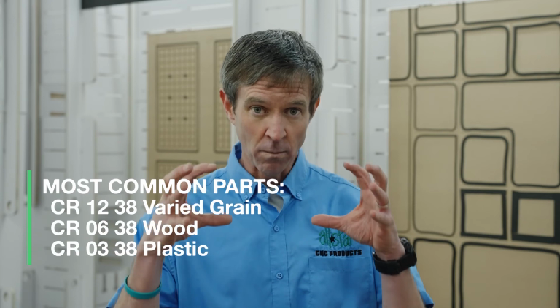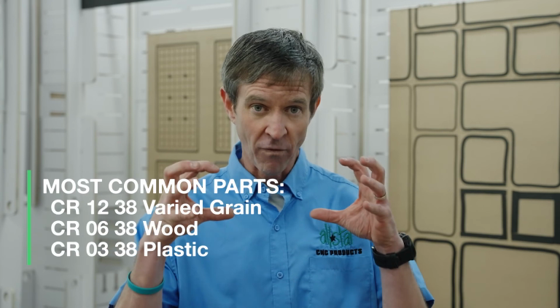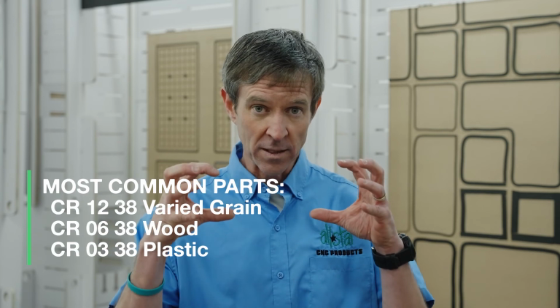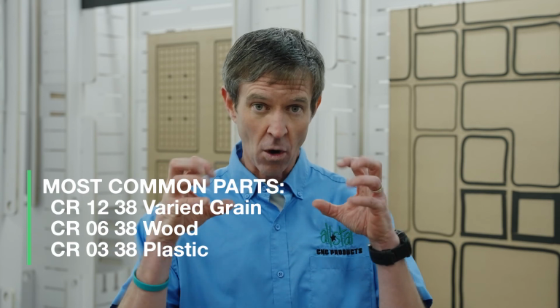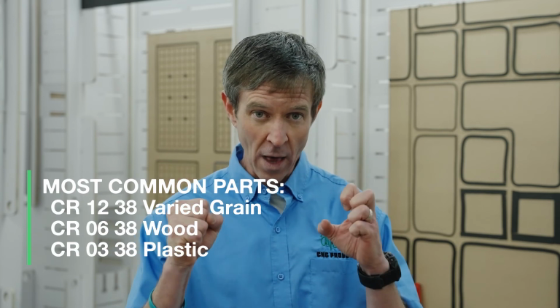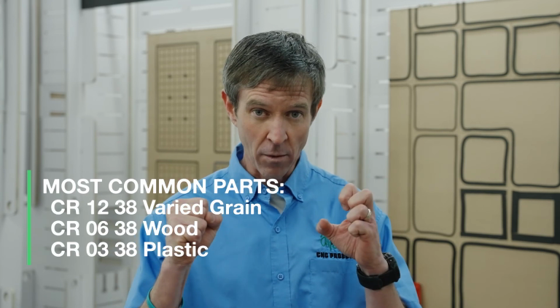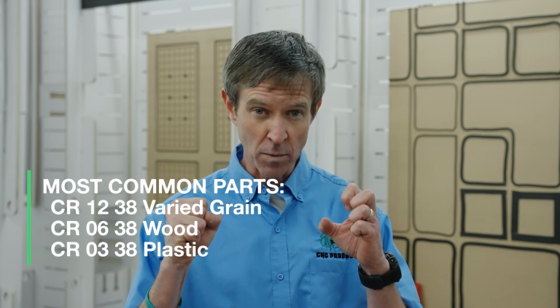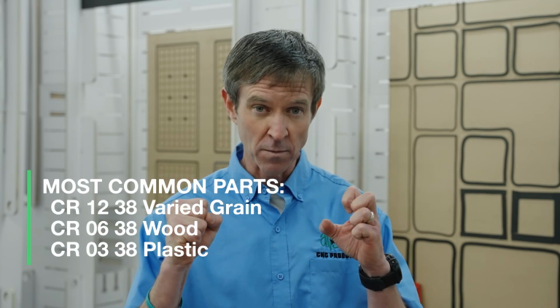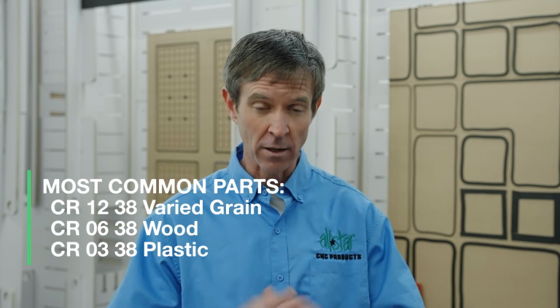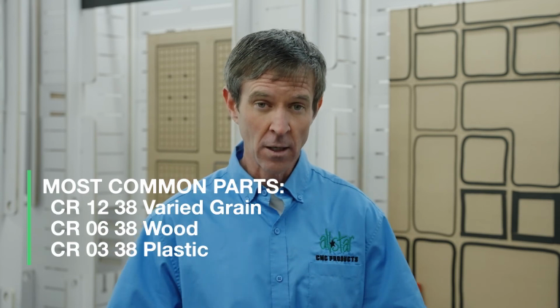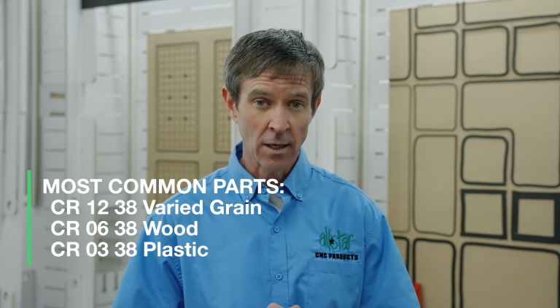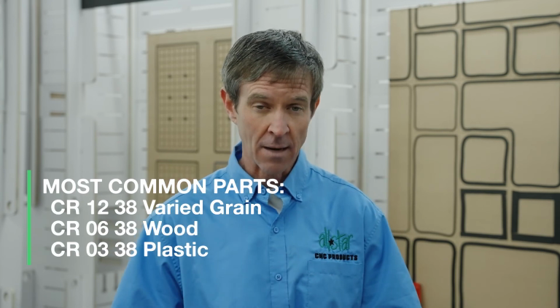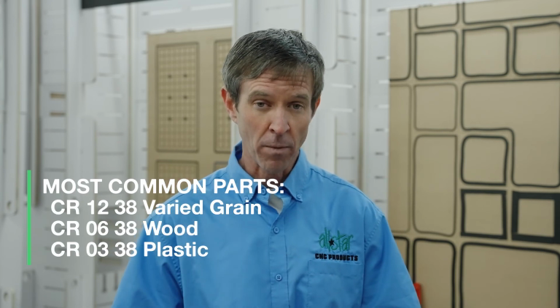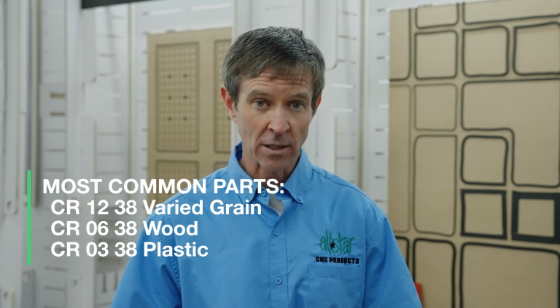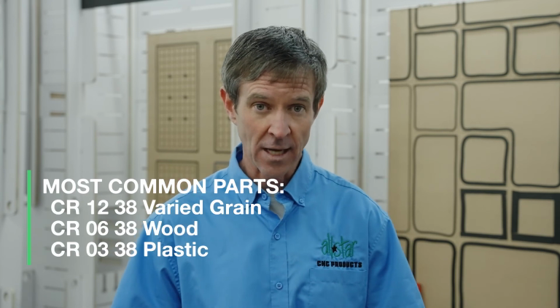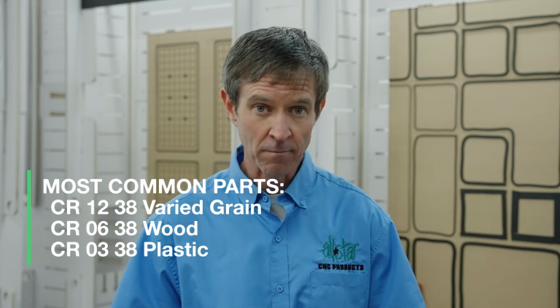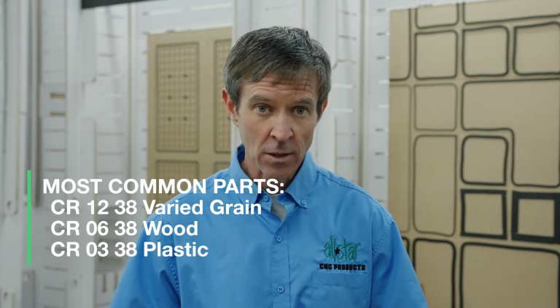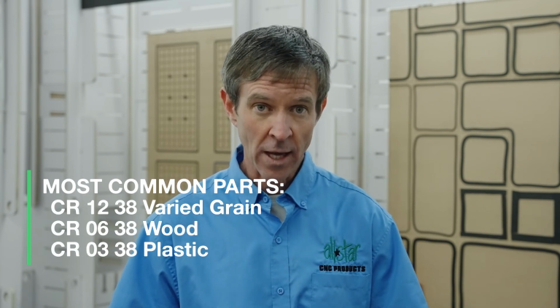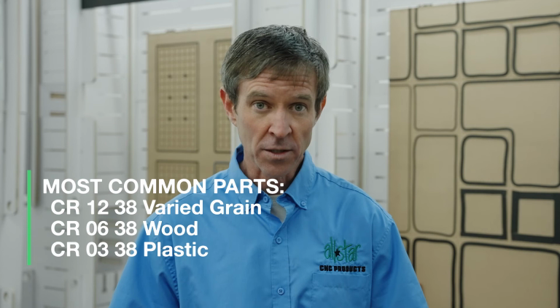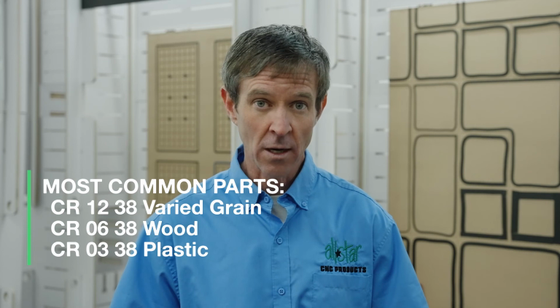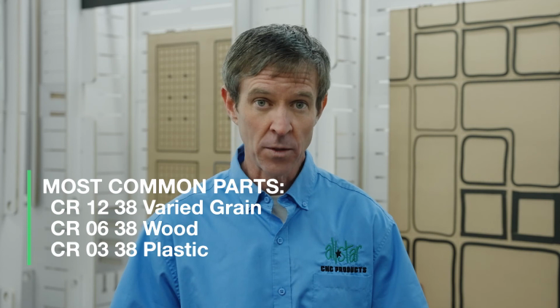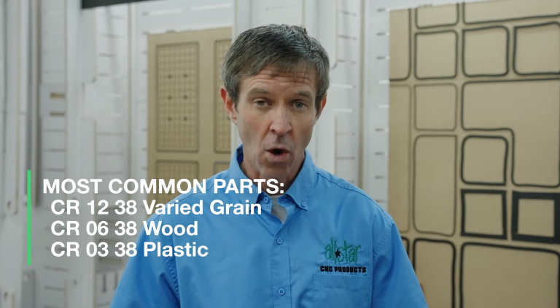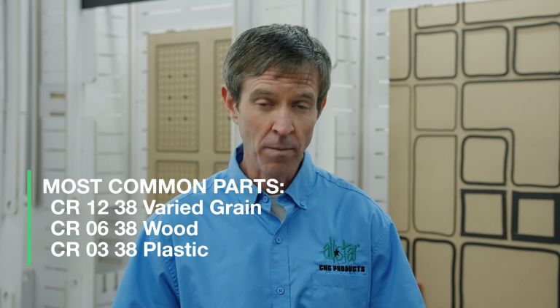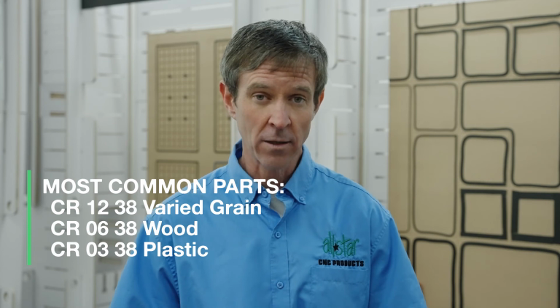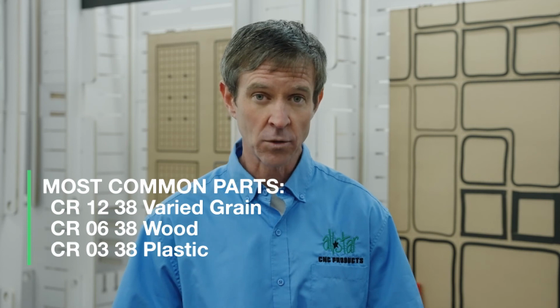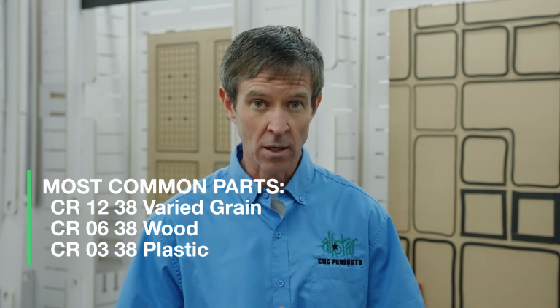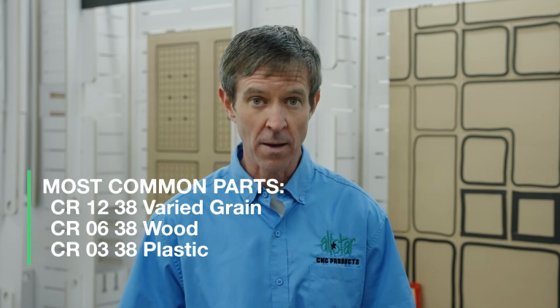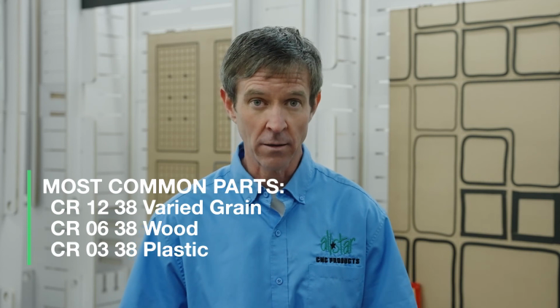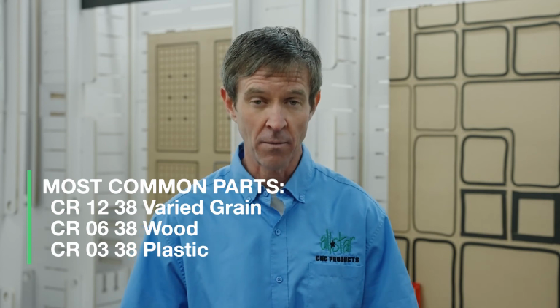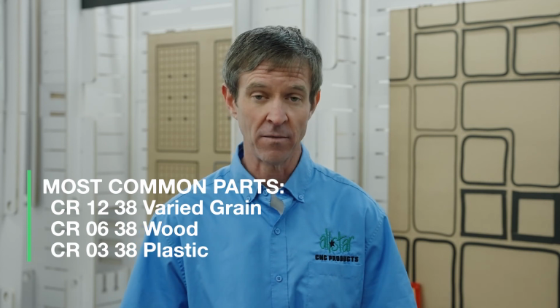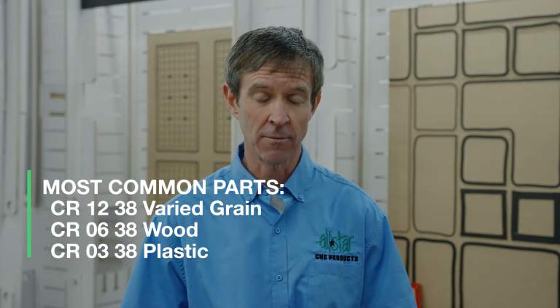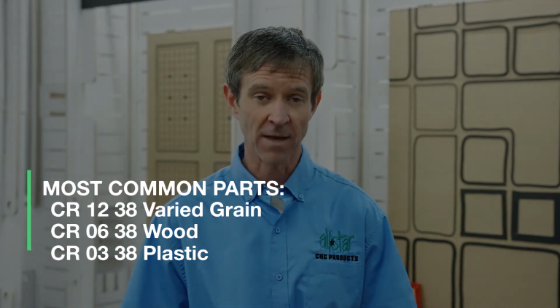We're trying to create that clamp and that vacuum performance to hold onto those parts better — more parts in less time. Let Allstar help you hold it better so you can cut it better and profit better. Thanks.